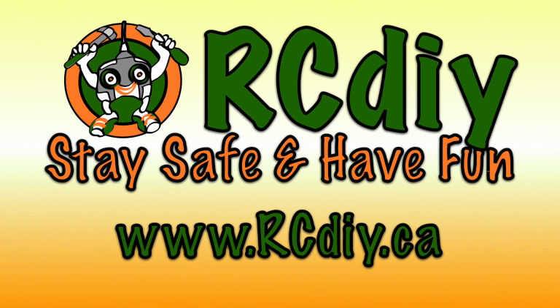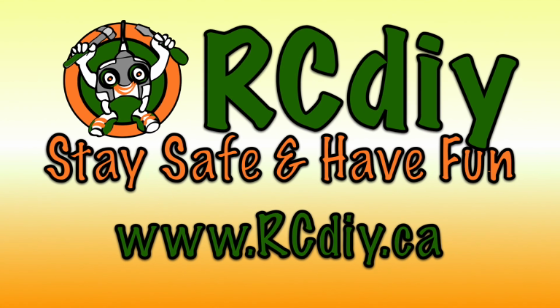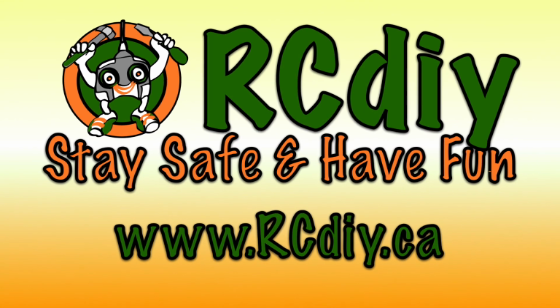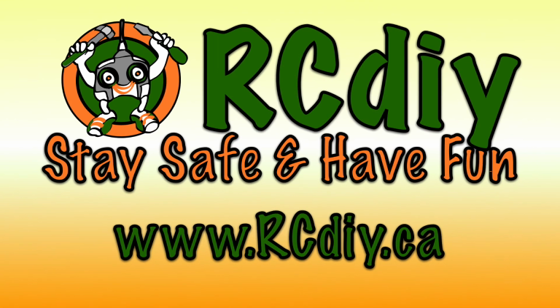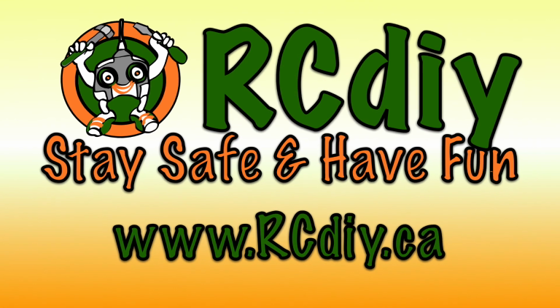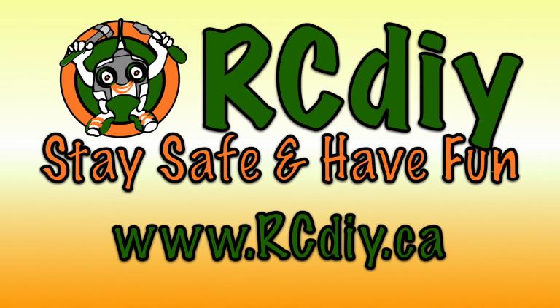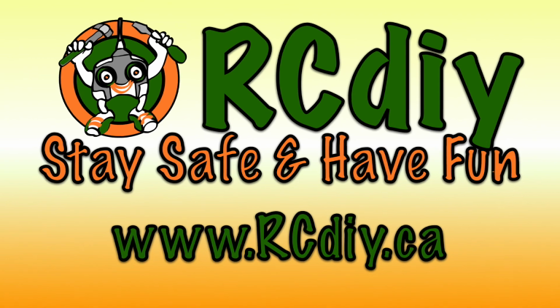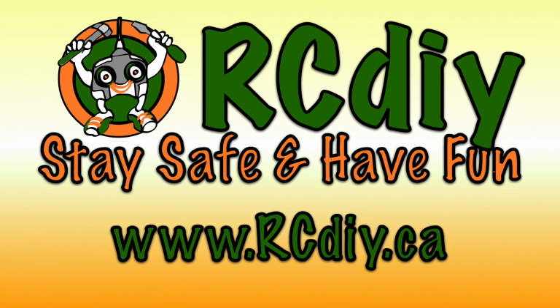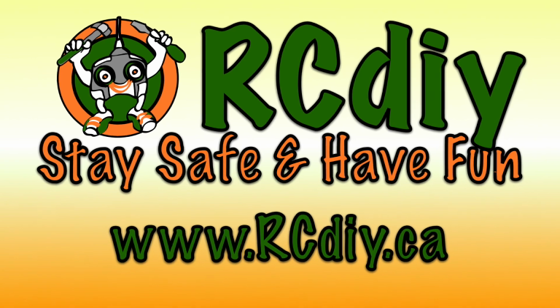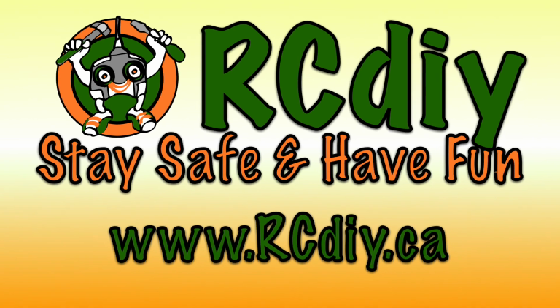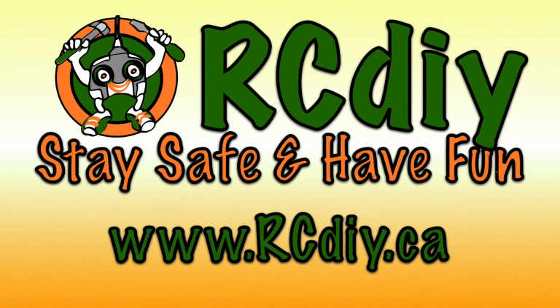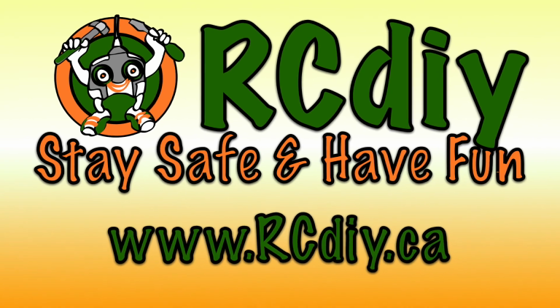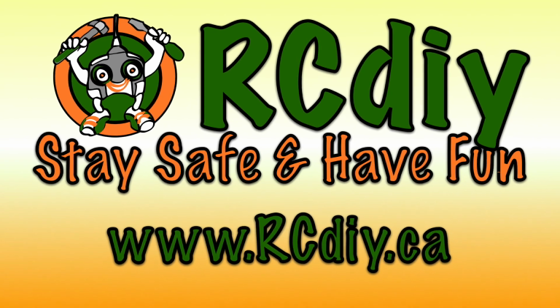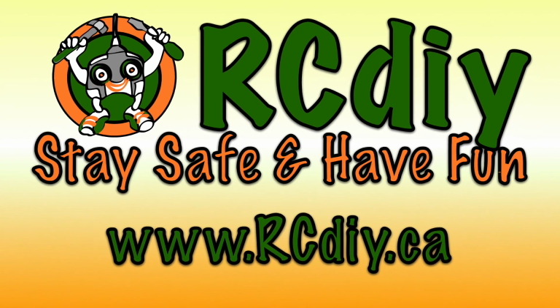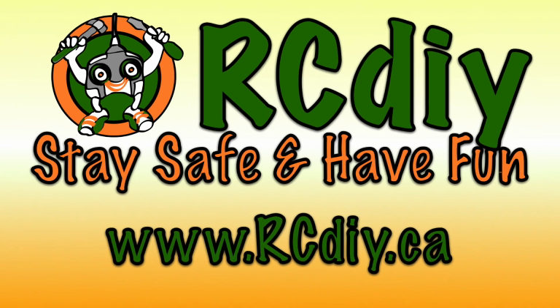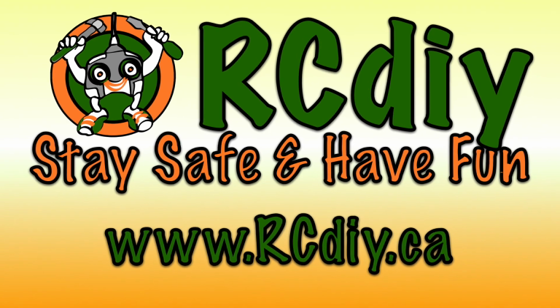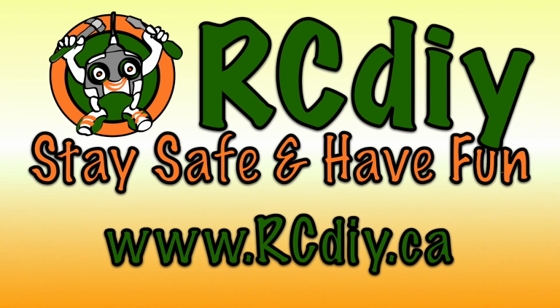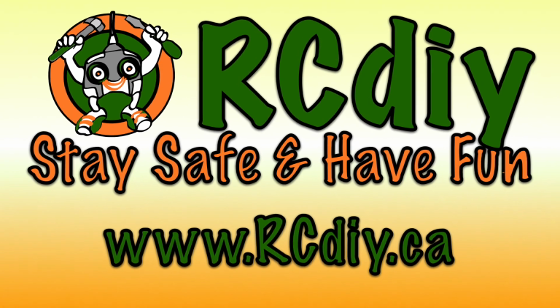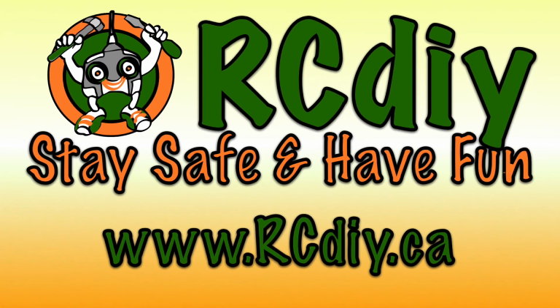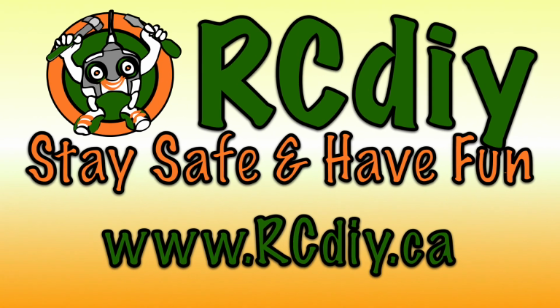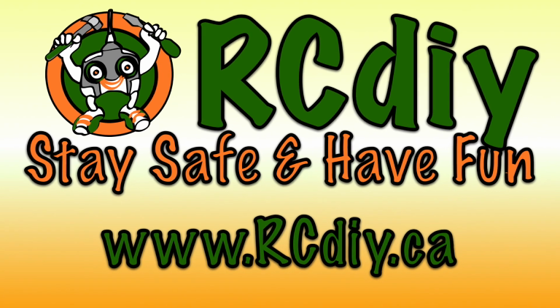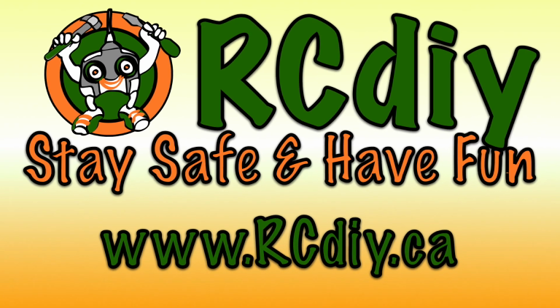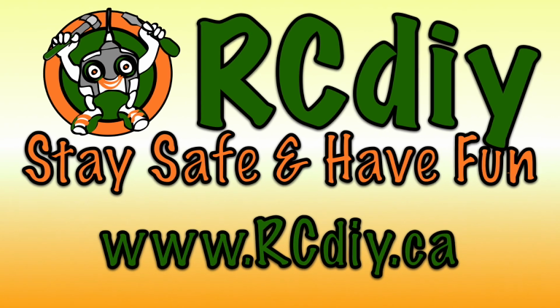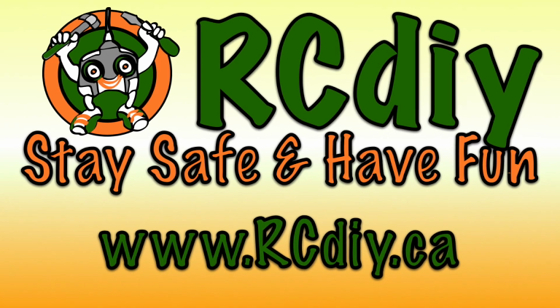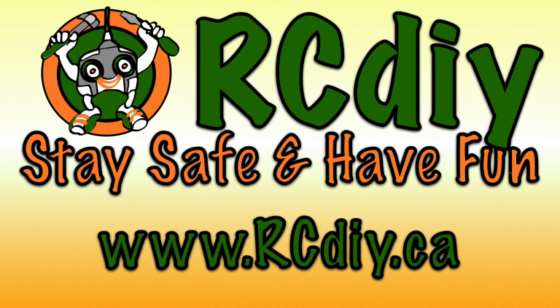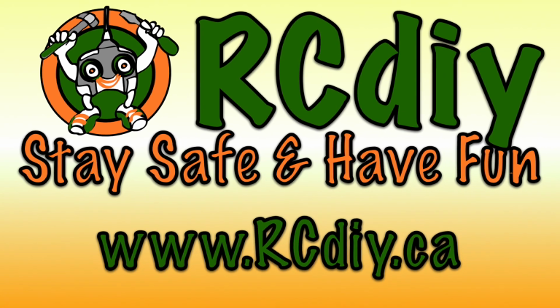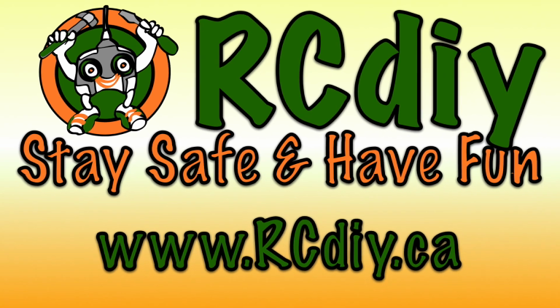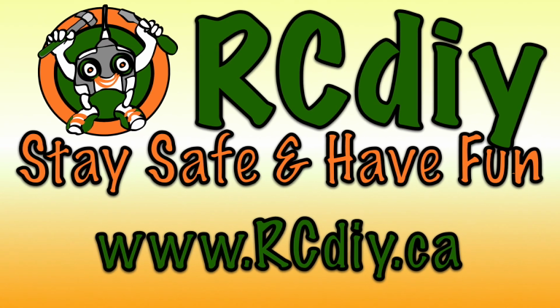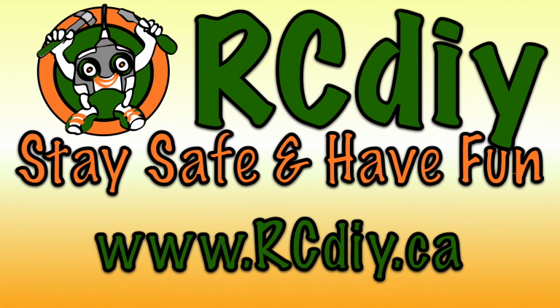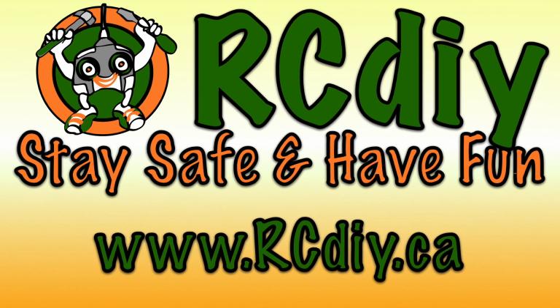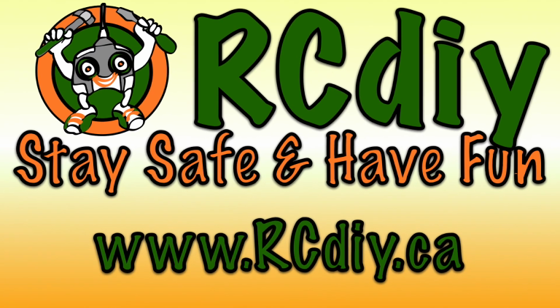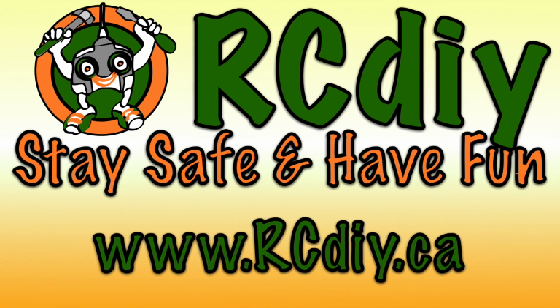To support this channel, please like, subscribe, and follow the links below.